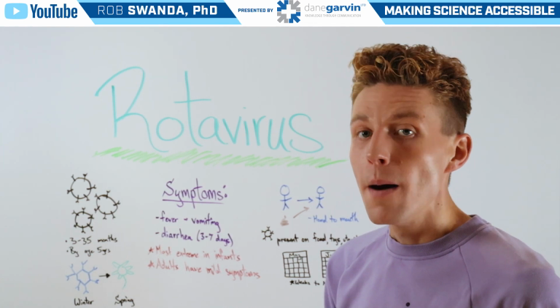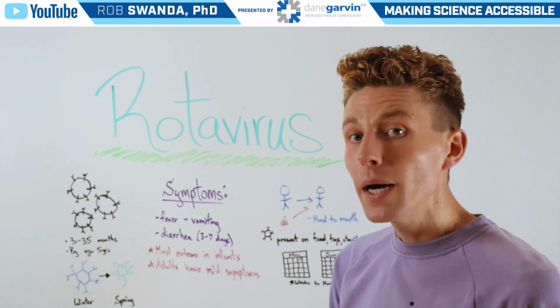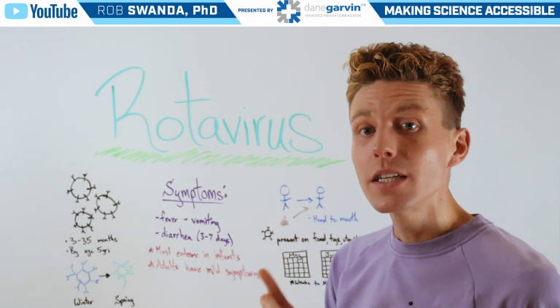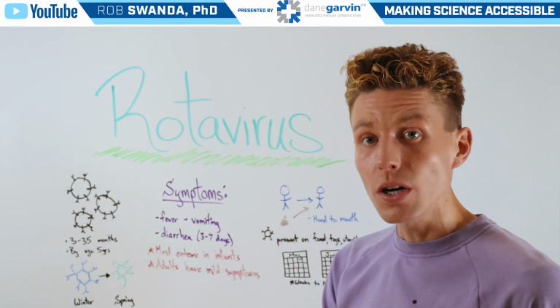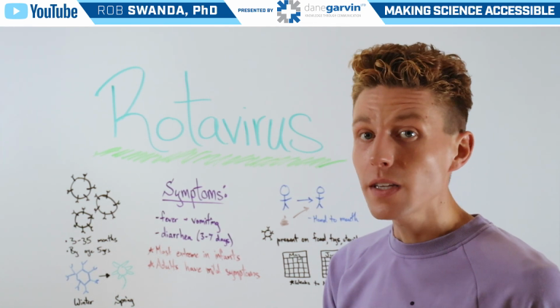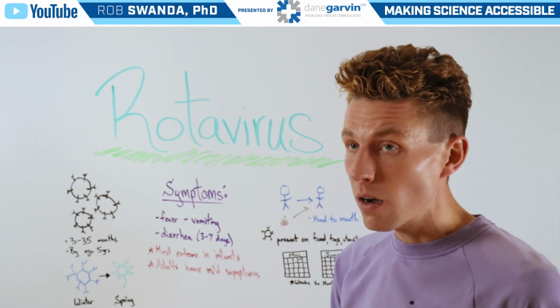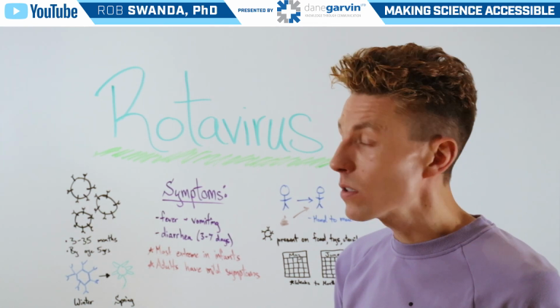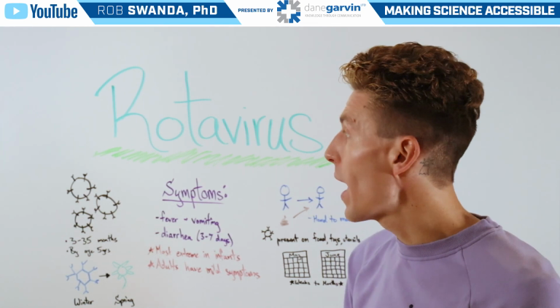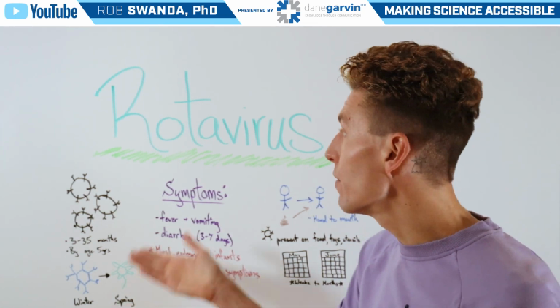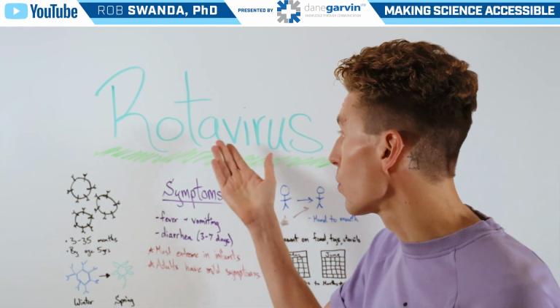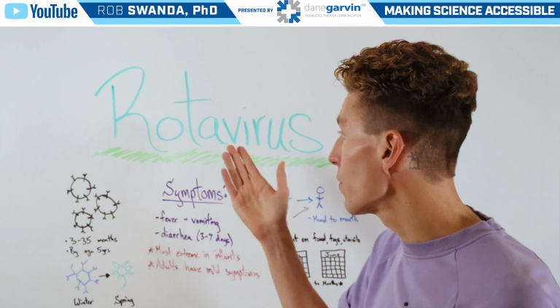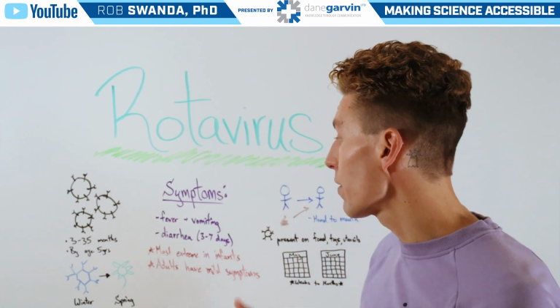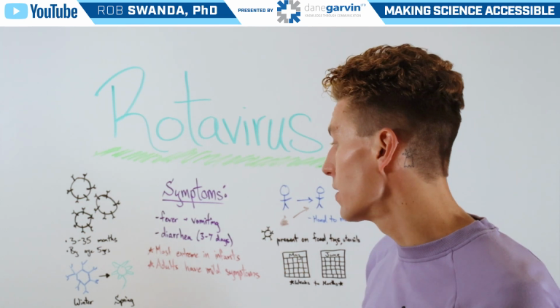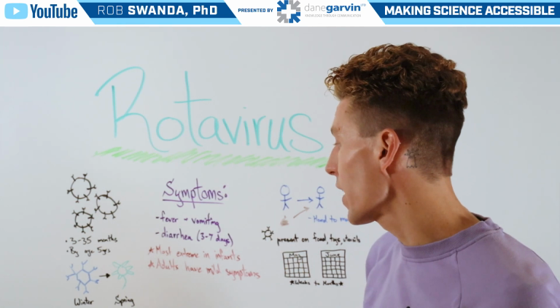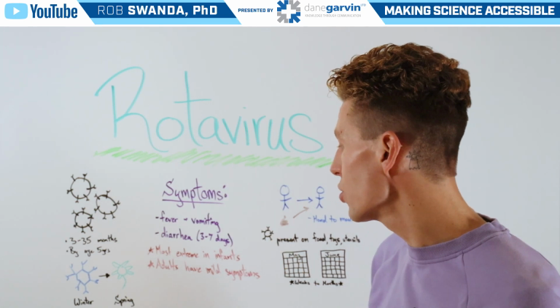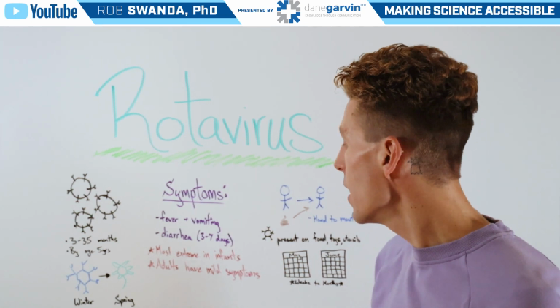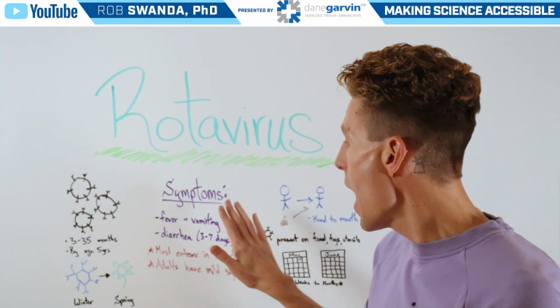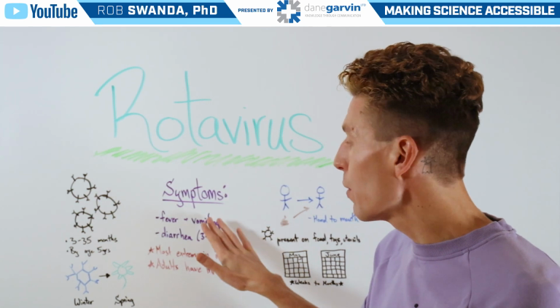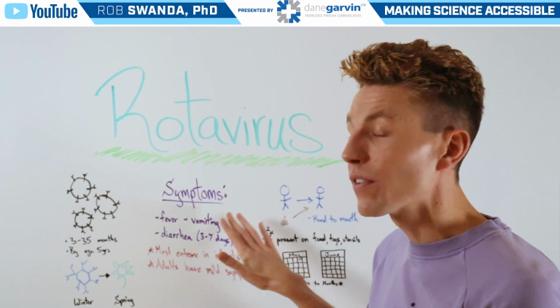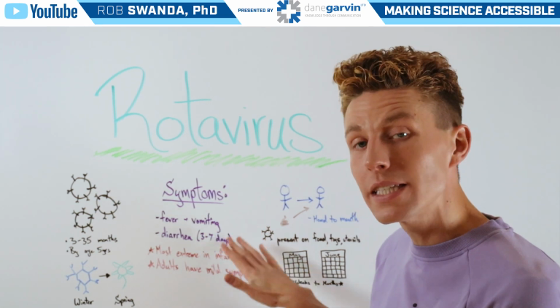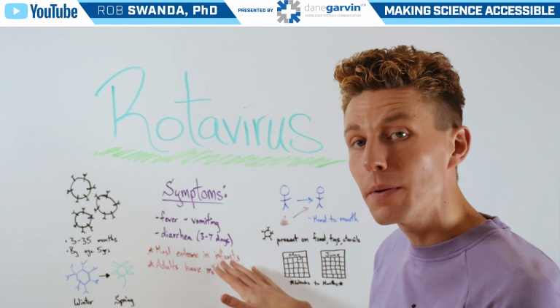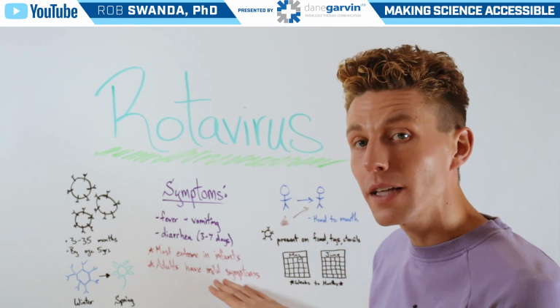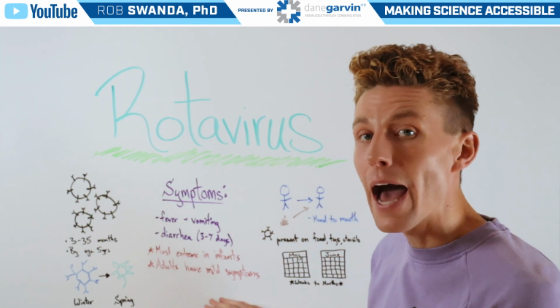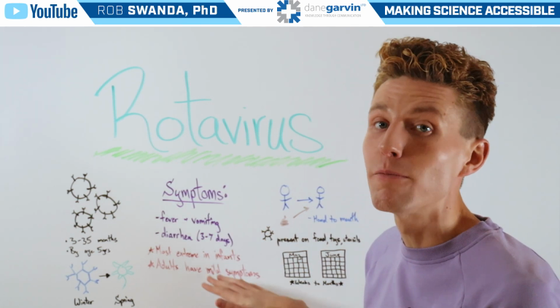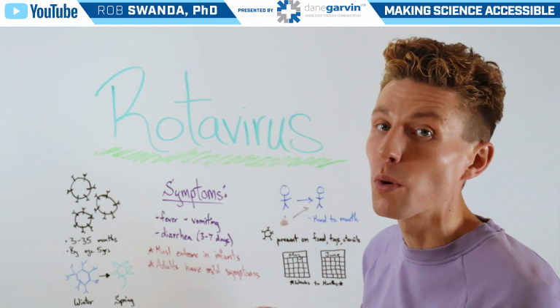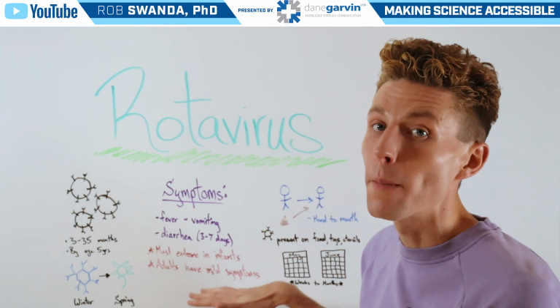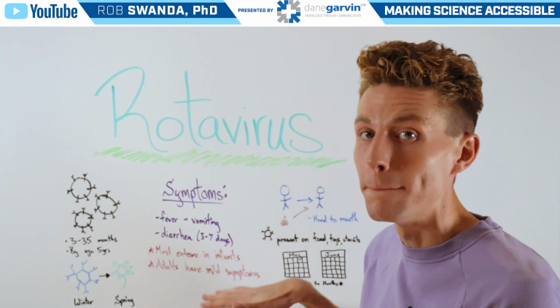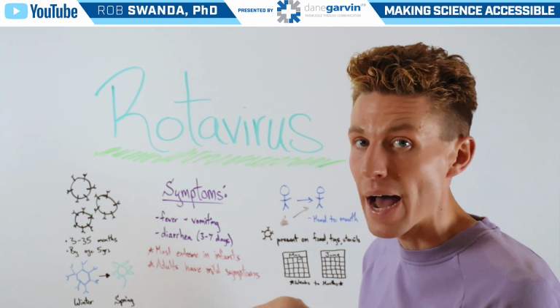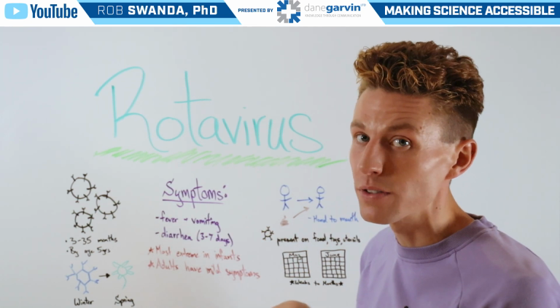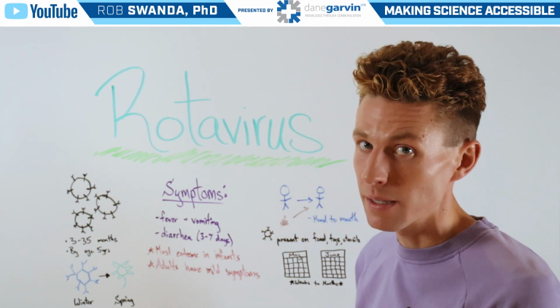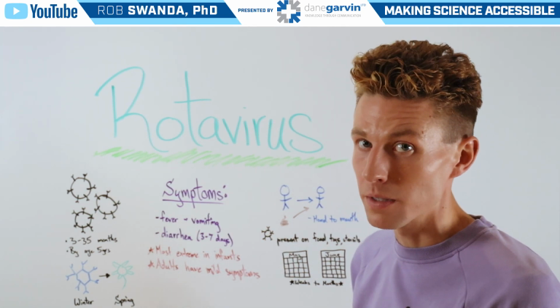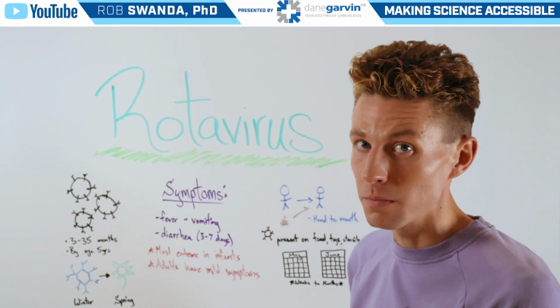Adults can also have a rotavirus infection. However, they typically have more mild symptoms.